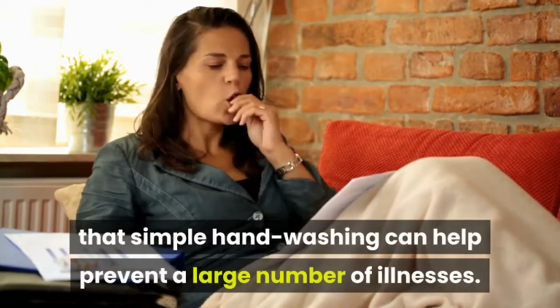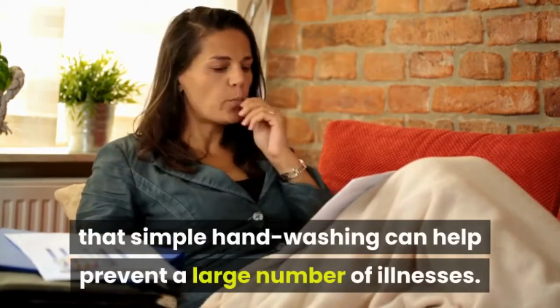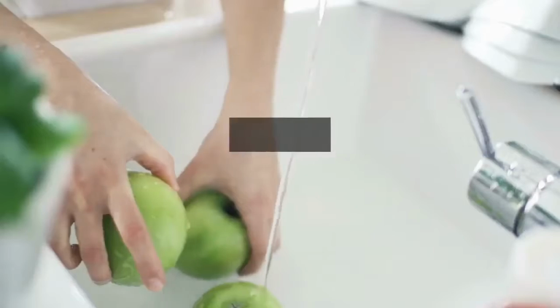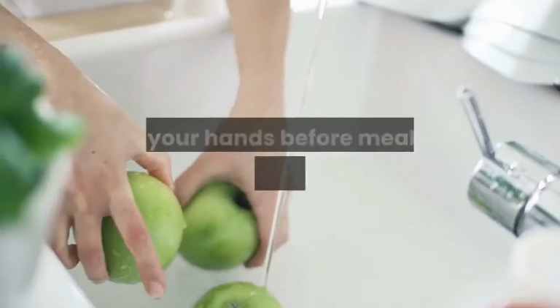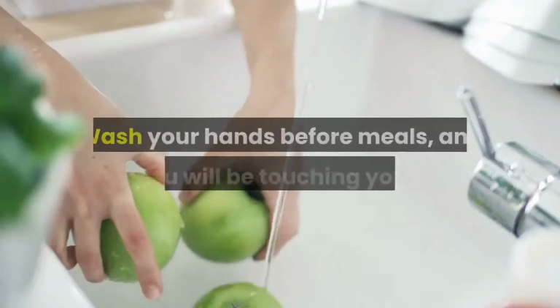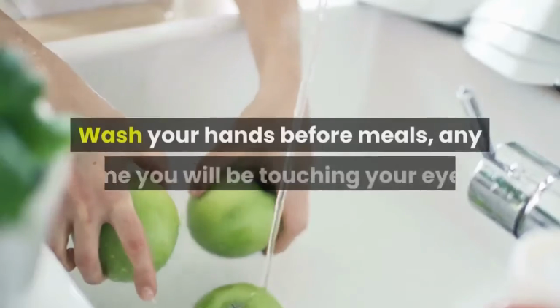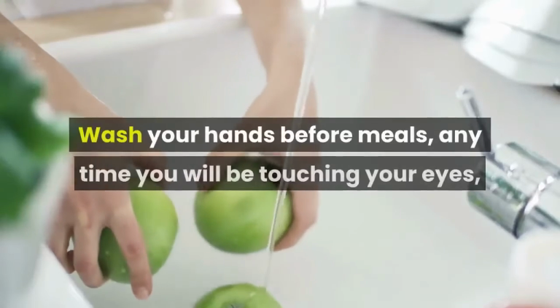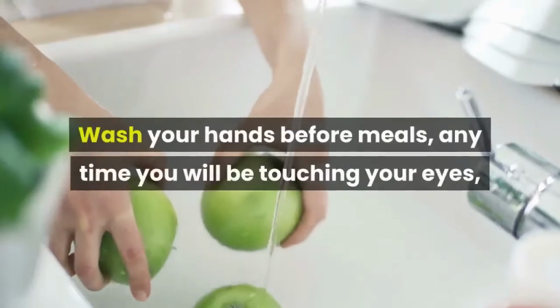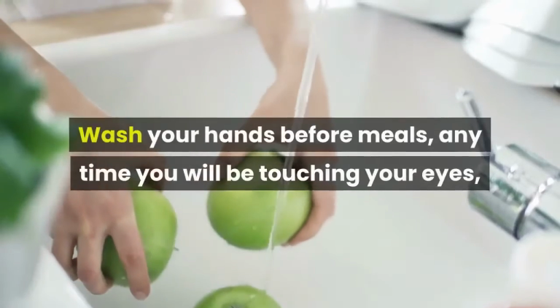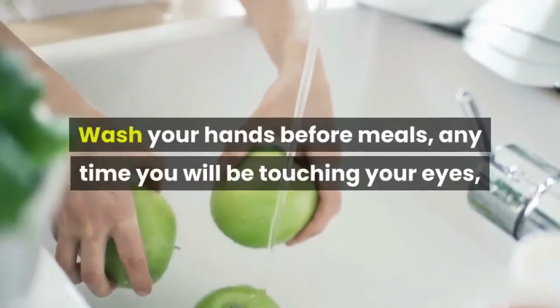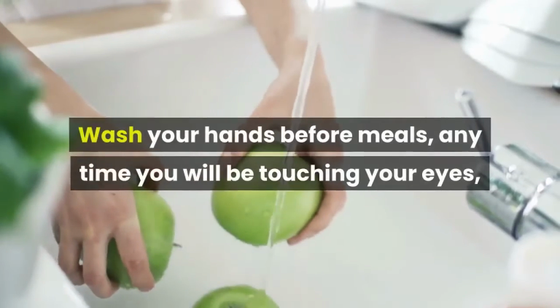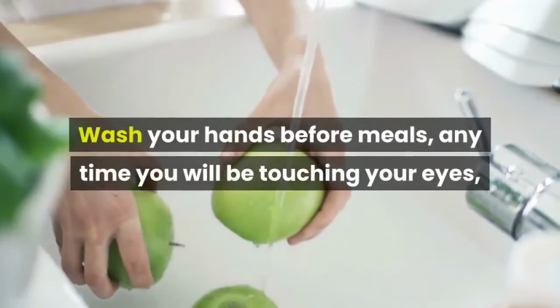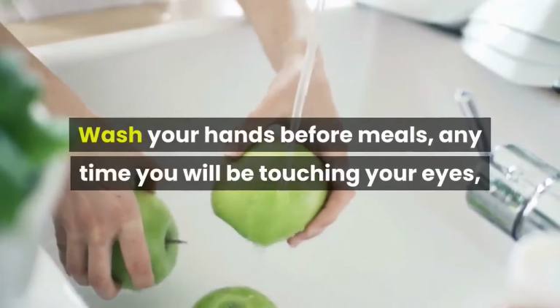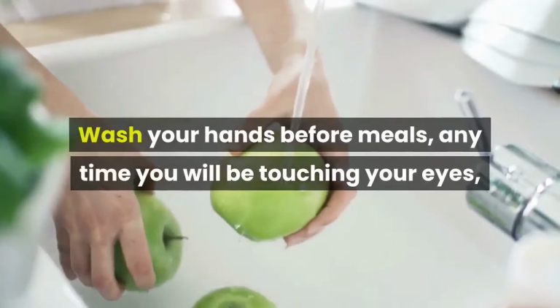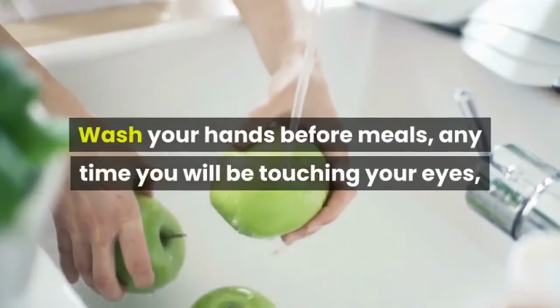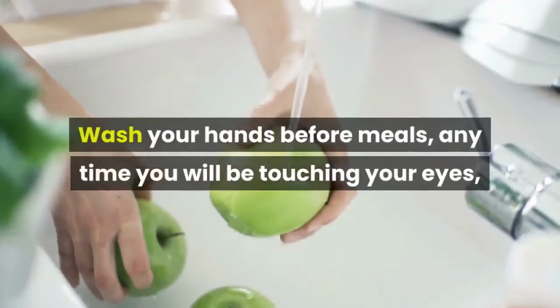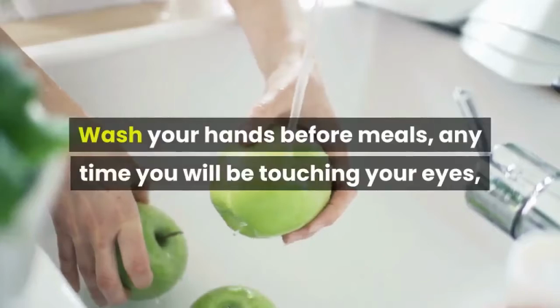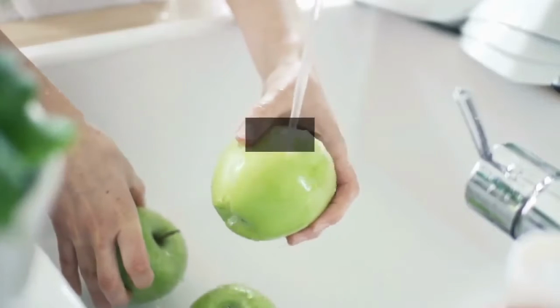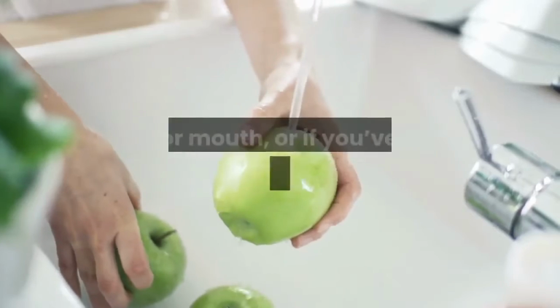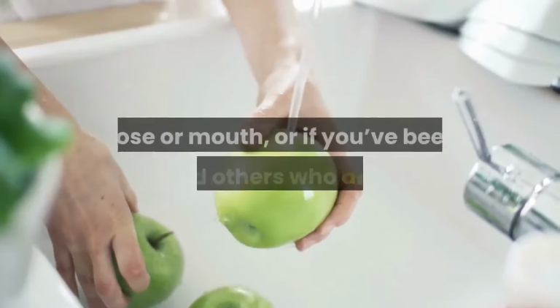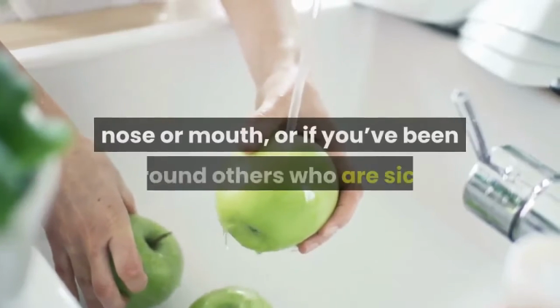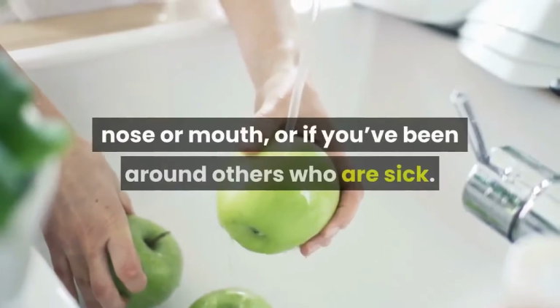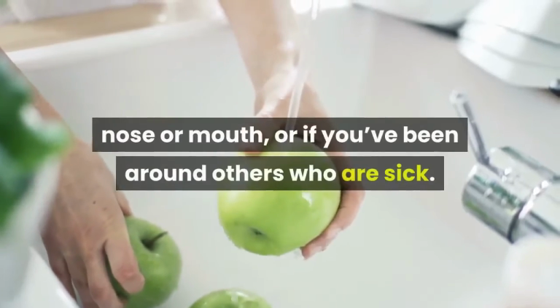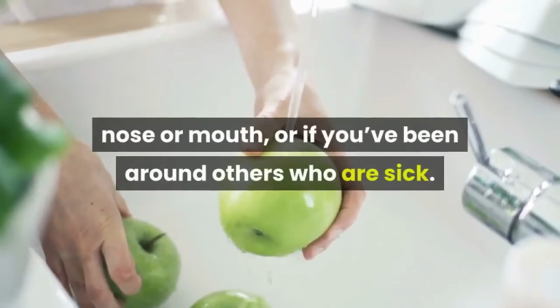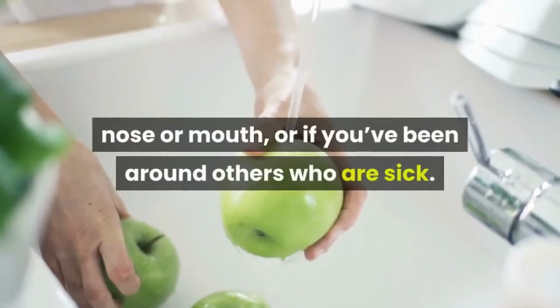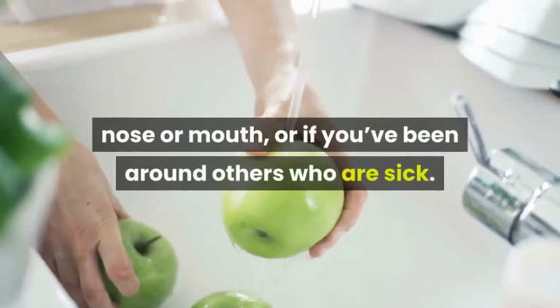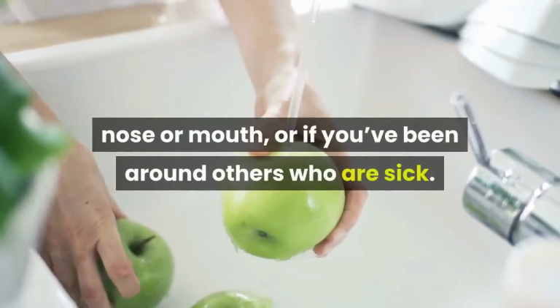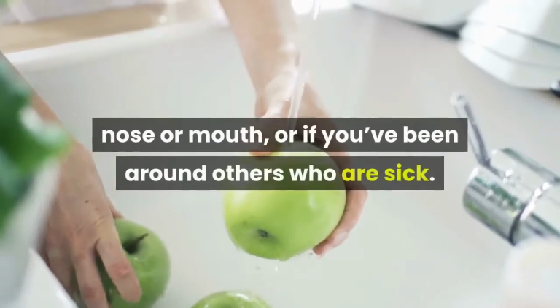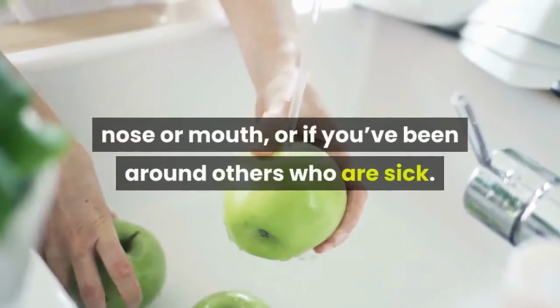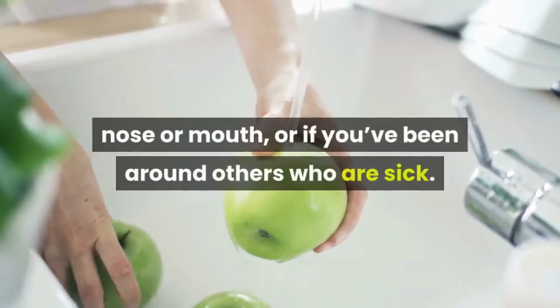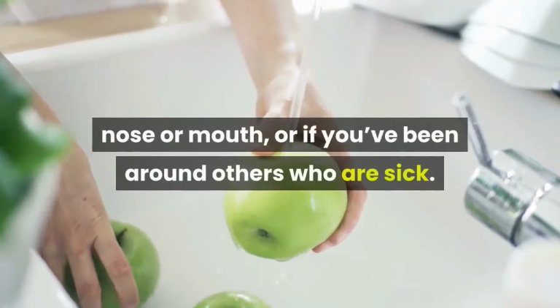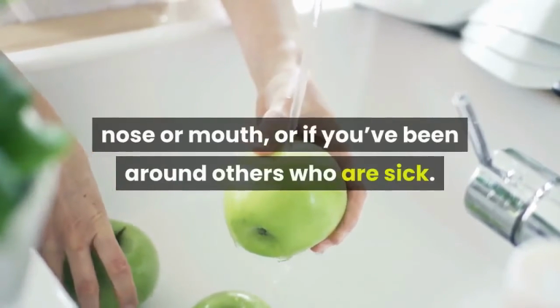Wash your hands before meals, anytime you will be touching your eyes, nose, or mouth, or if you've been around others who are sick.